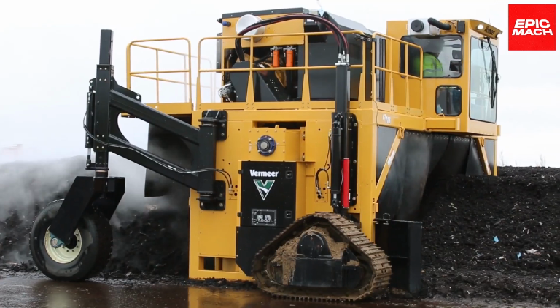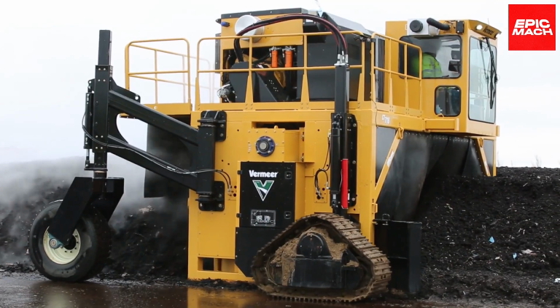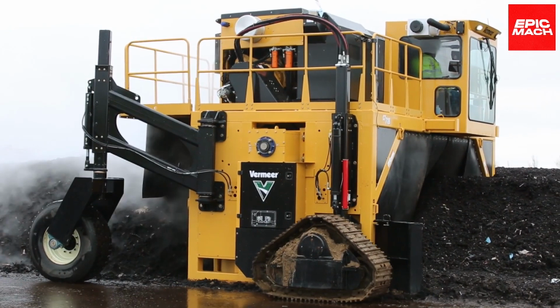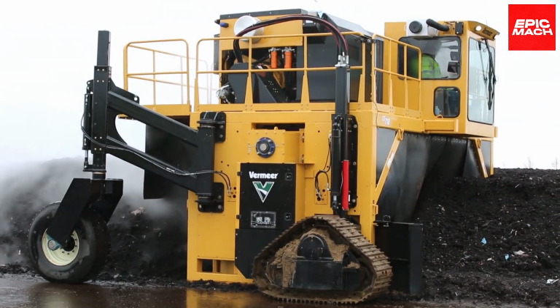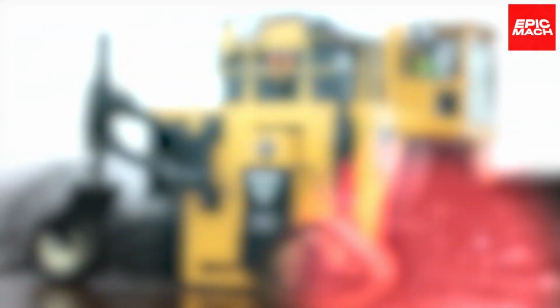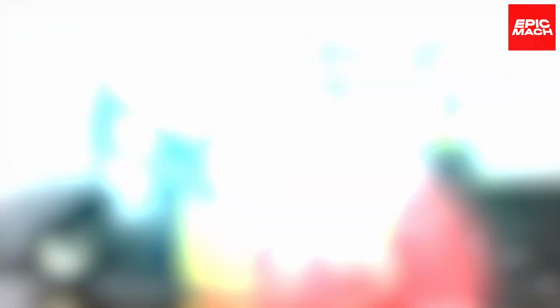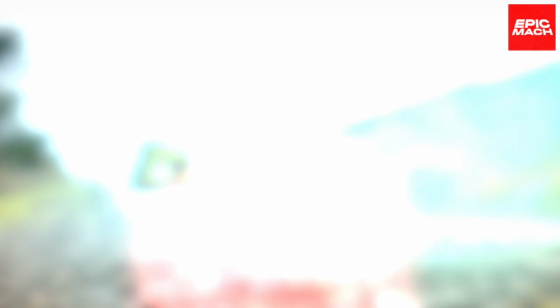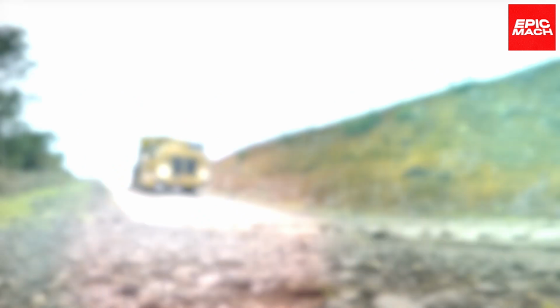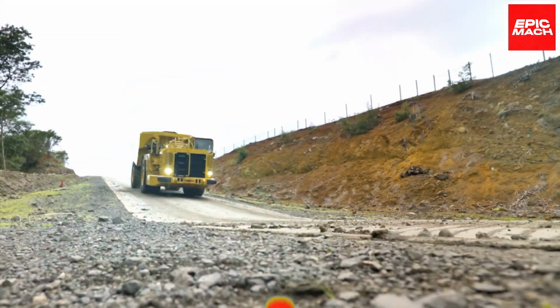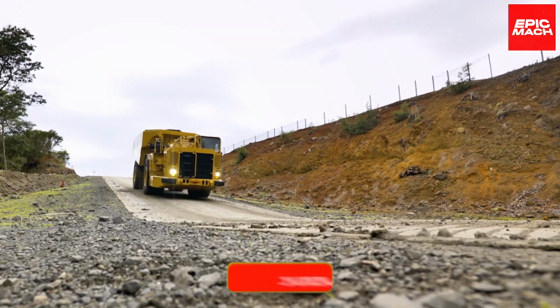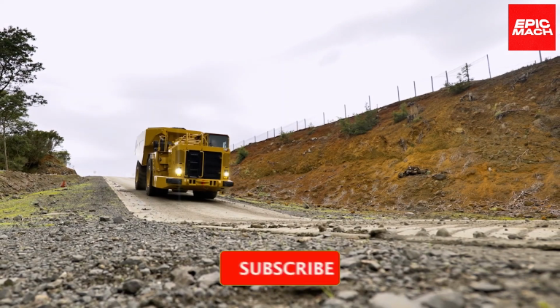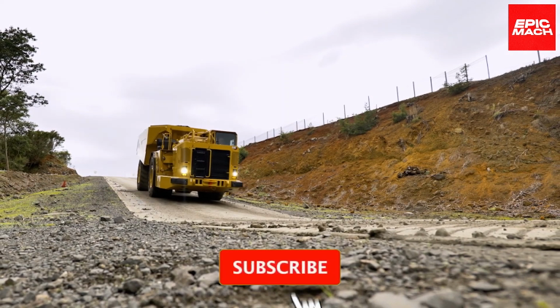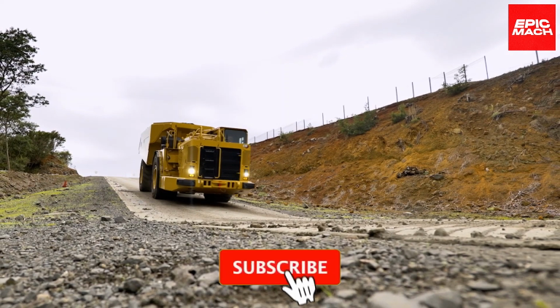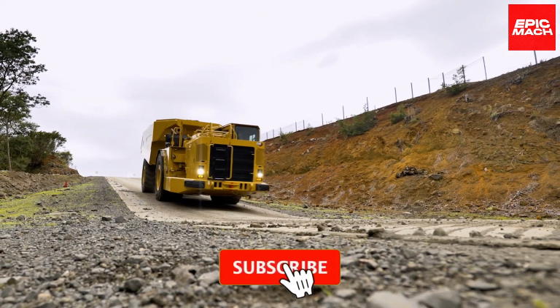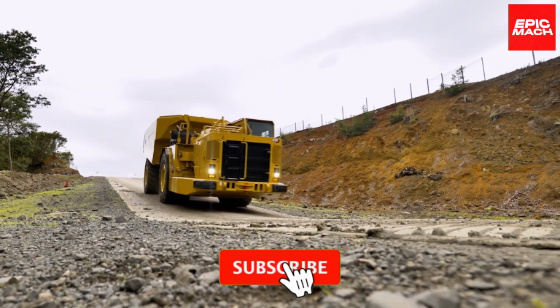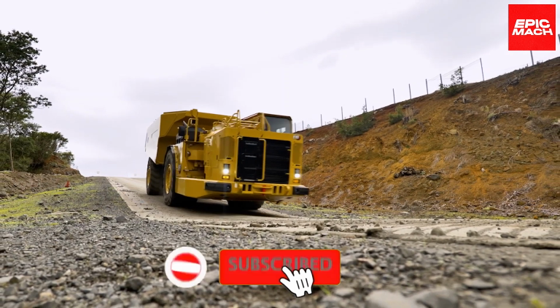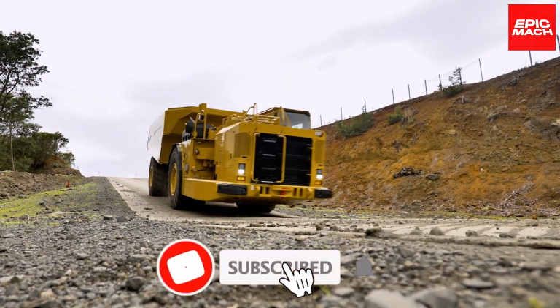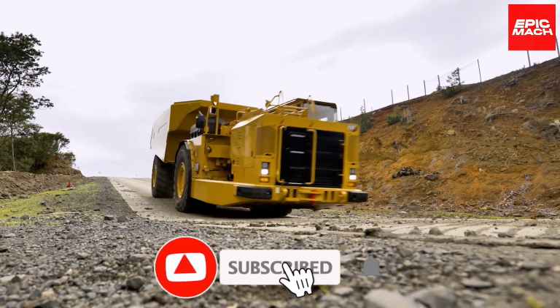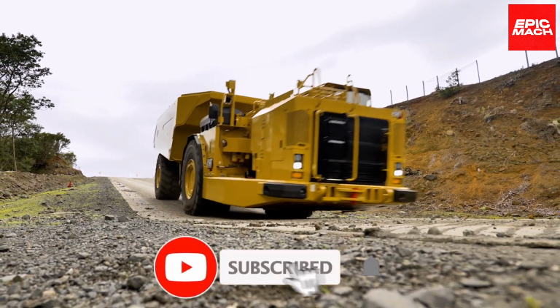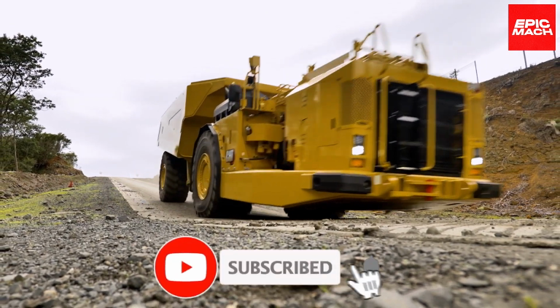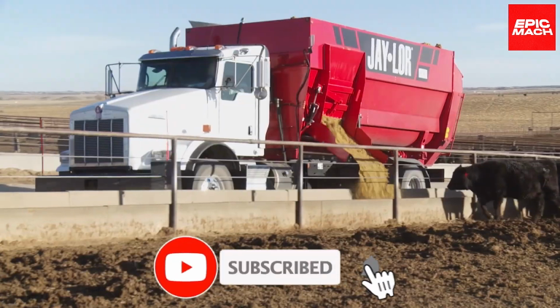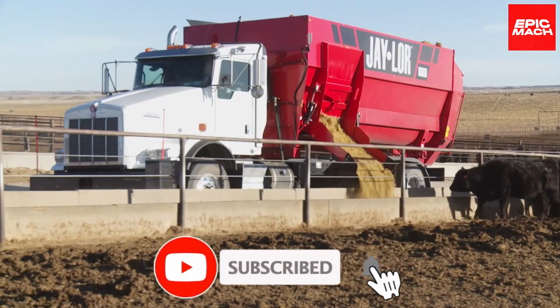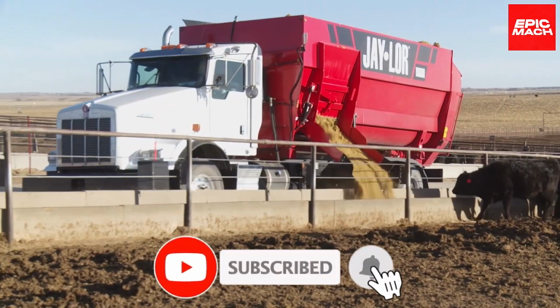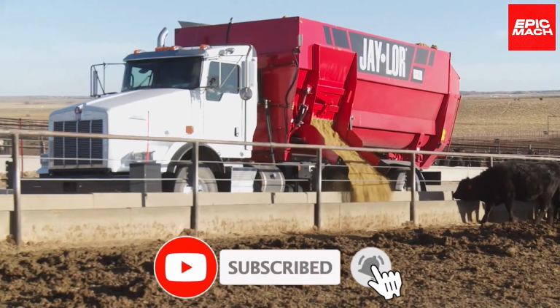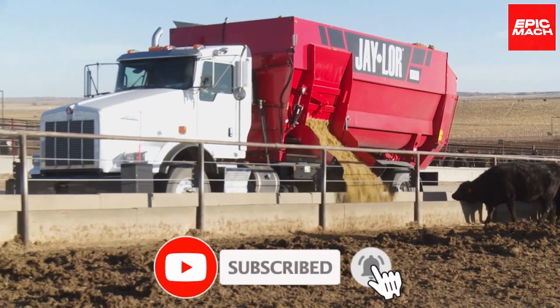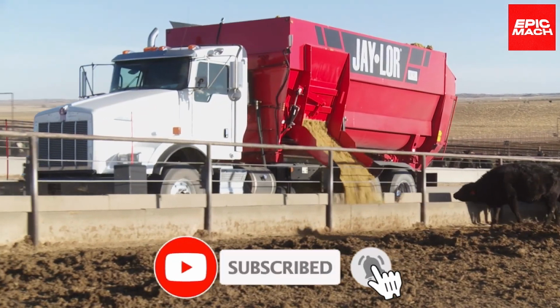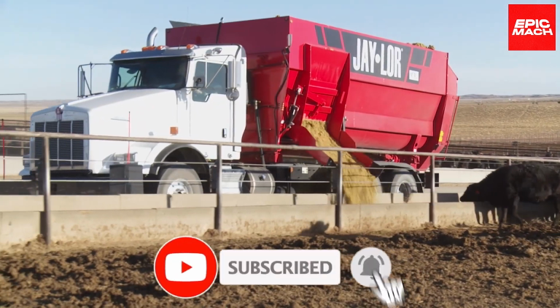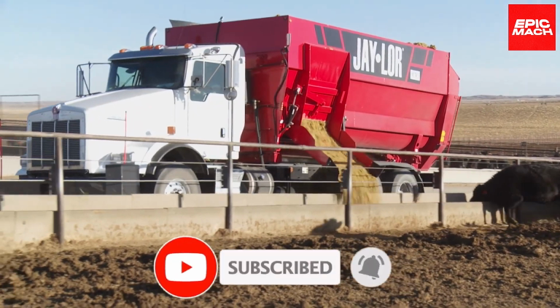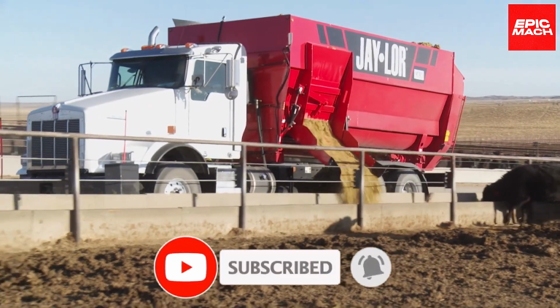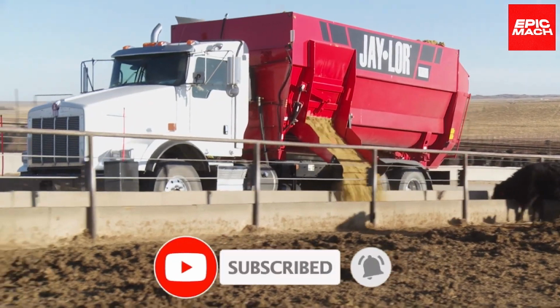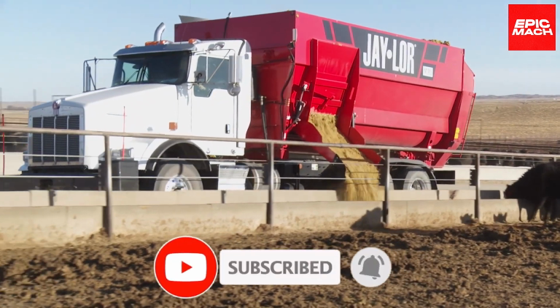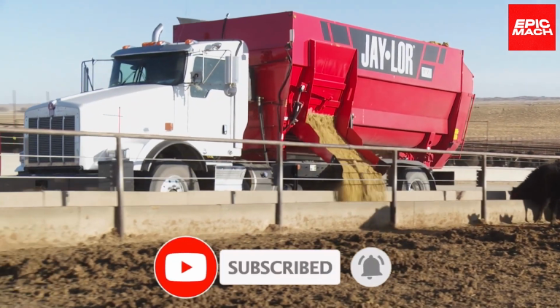Before we dive in, make sure to like this video and subscribe so that you never miss an Epic Mock video.